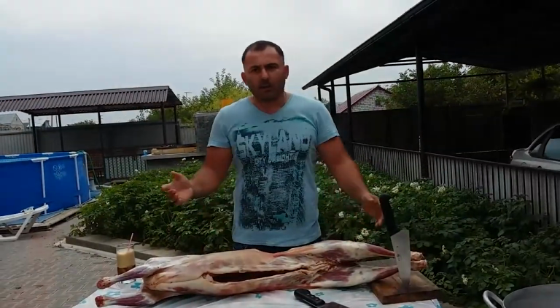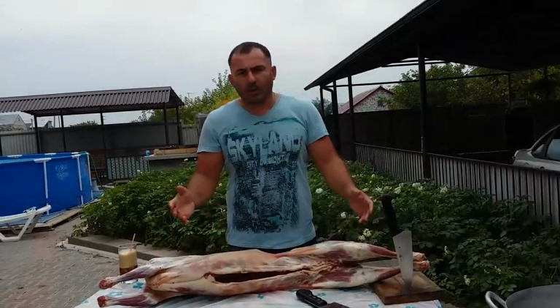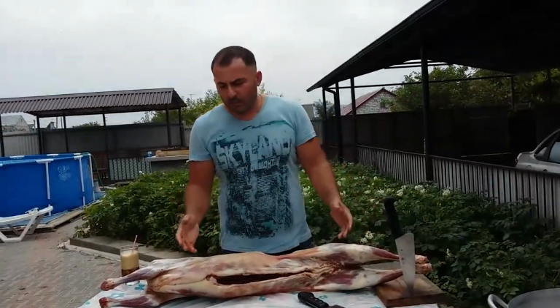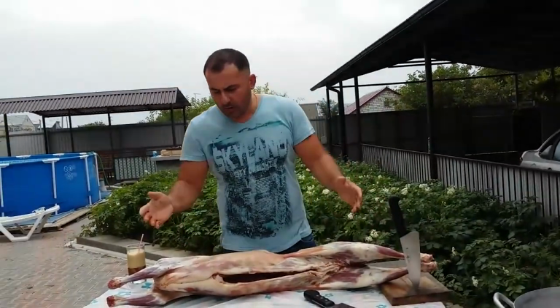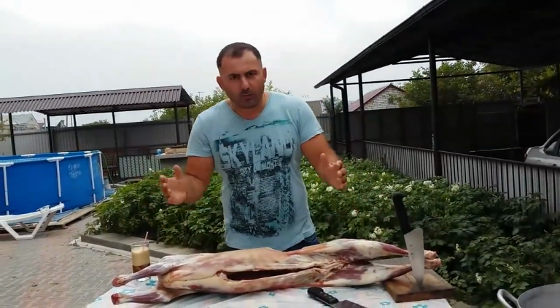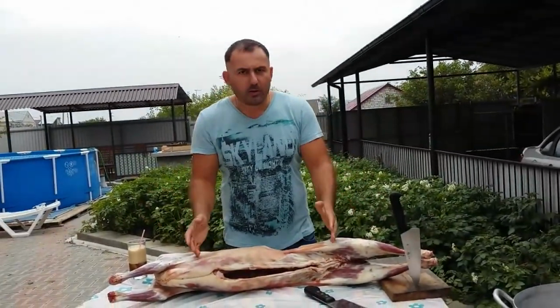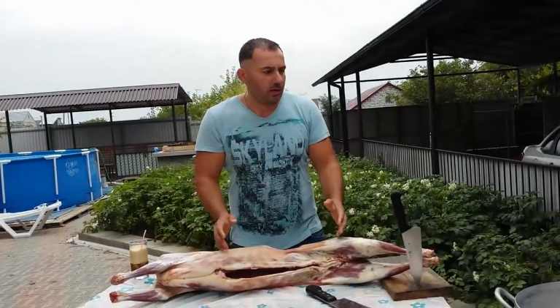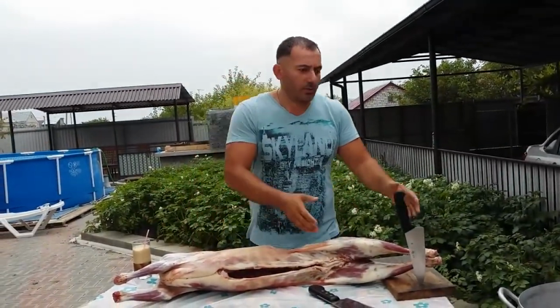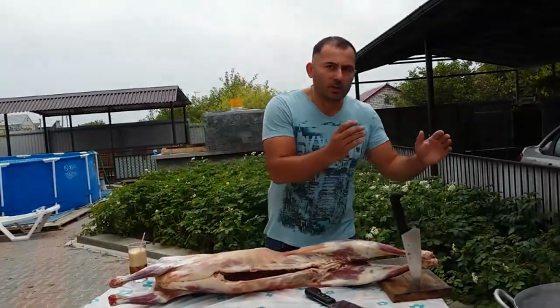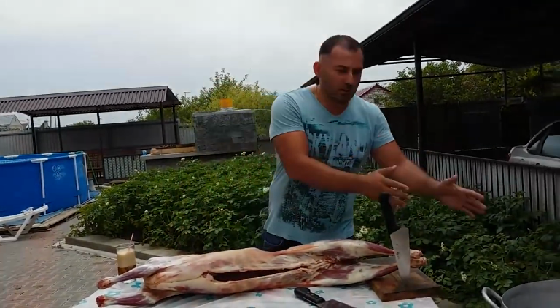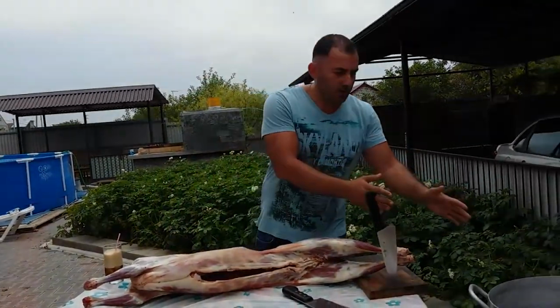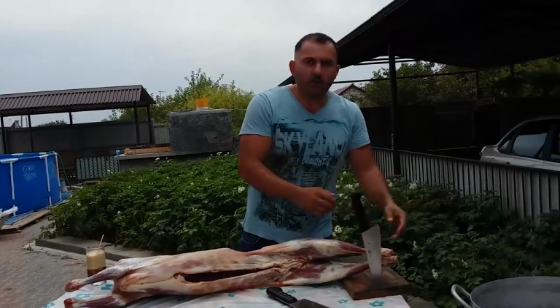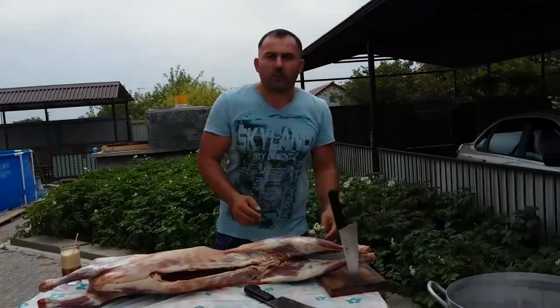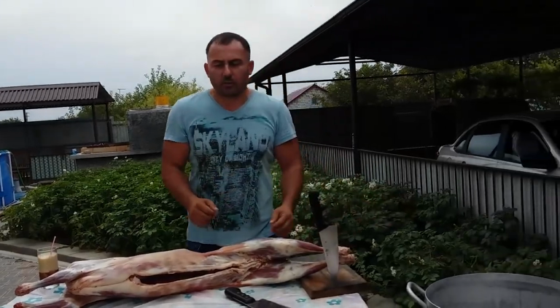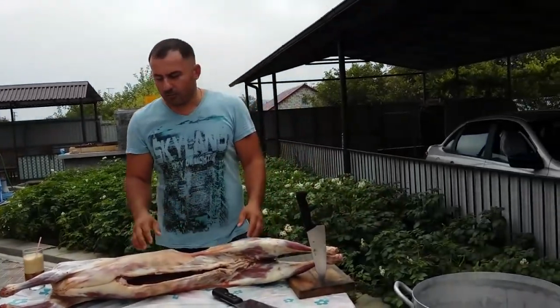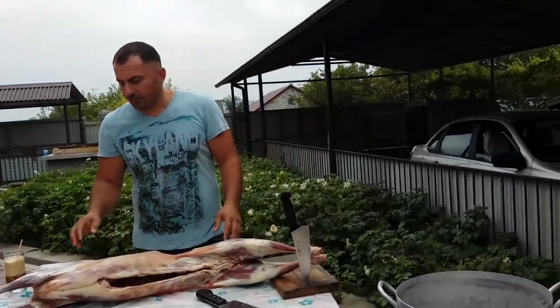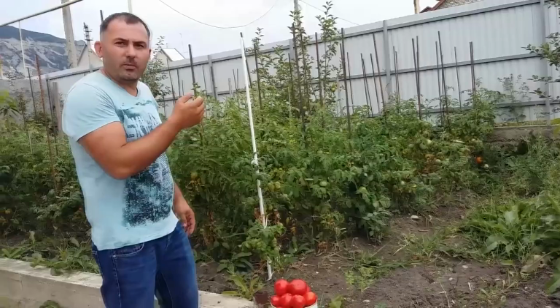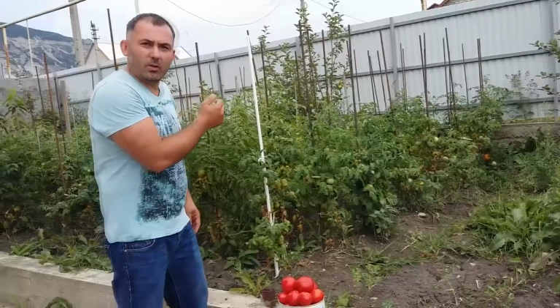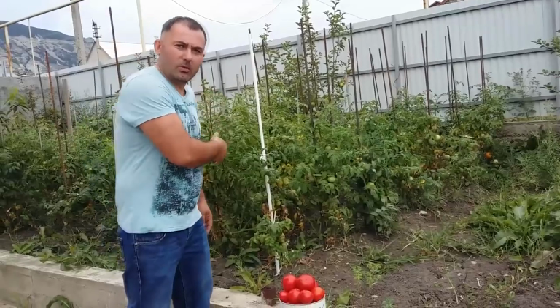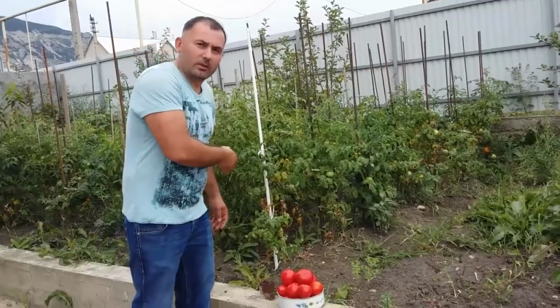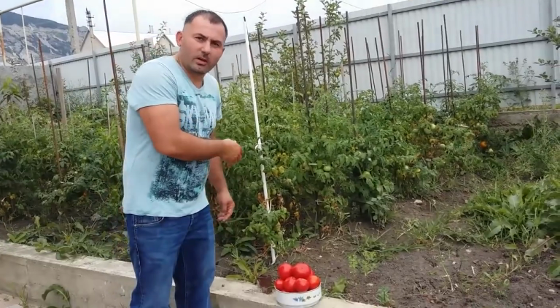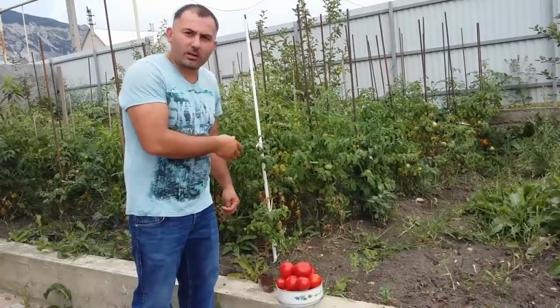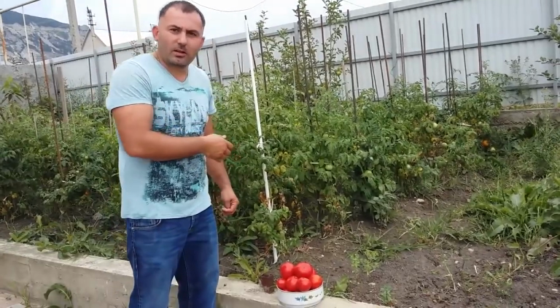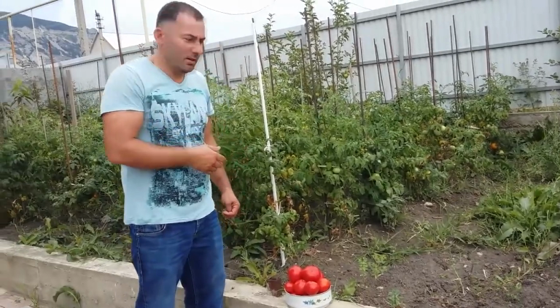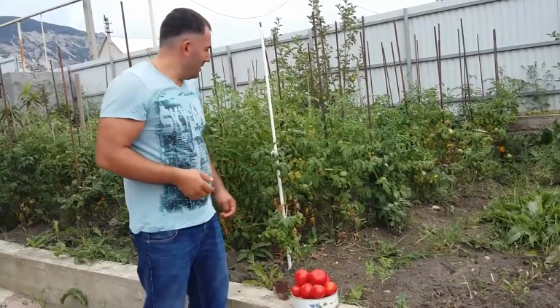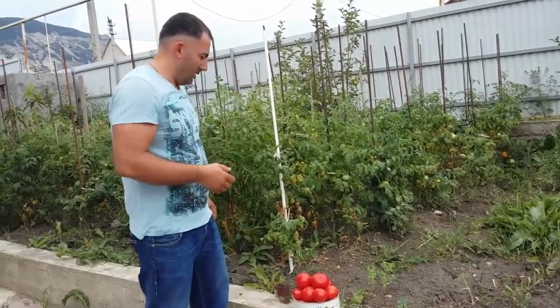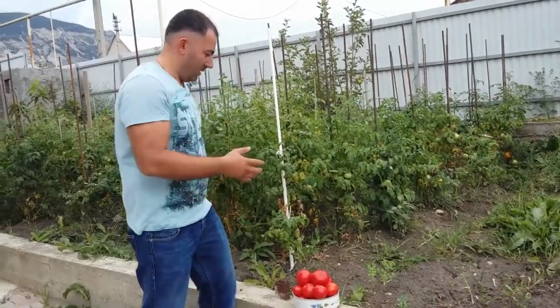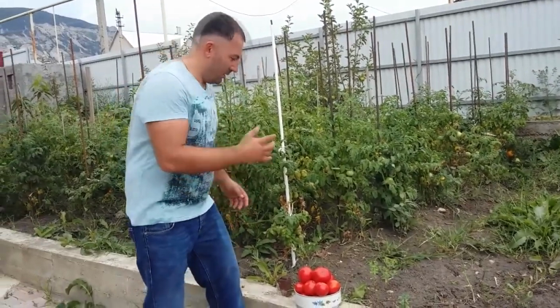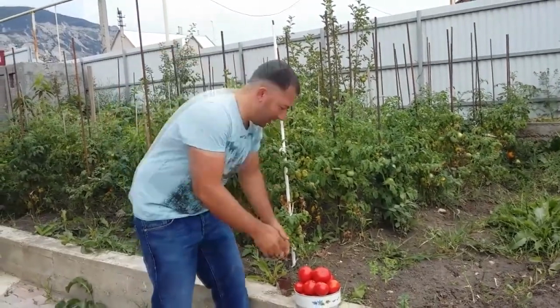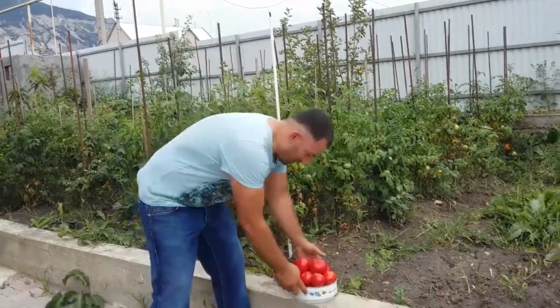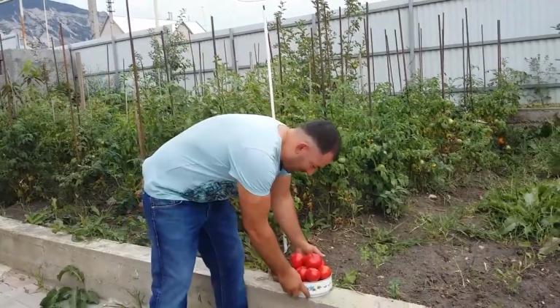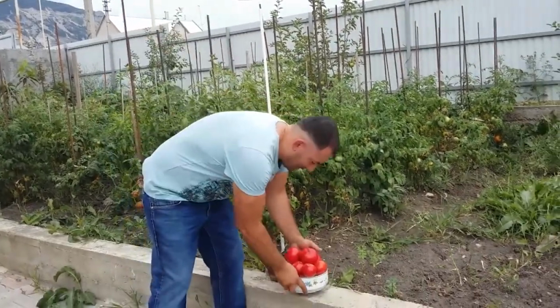Let's cut it up and put it into the pot. I take tomatoes from our own garden, fresh and organic.